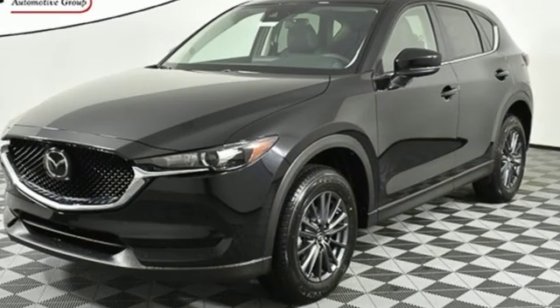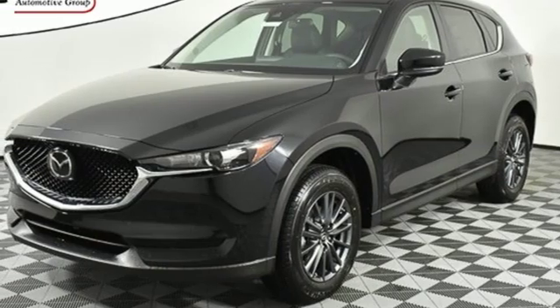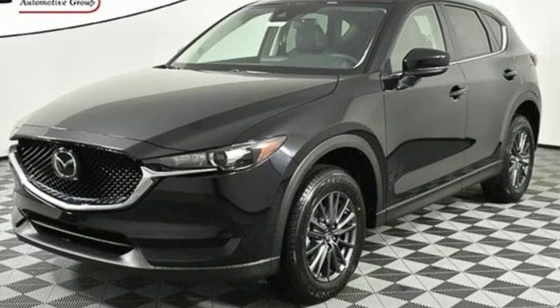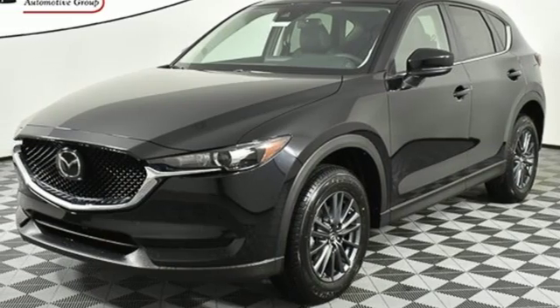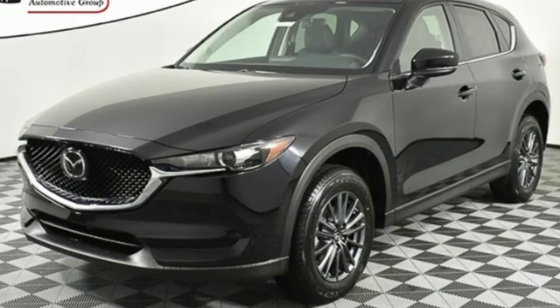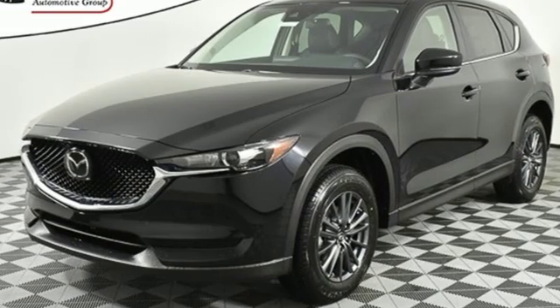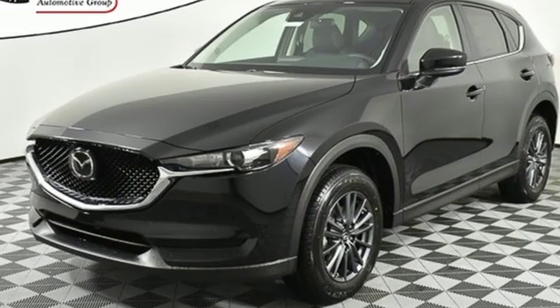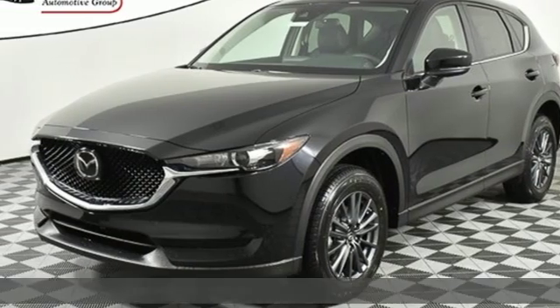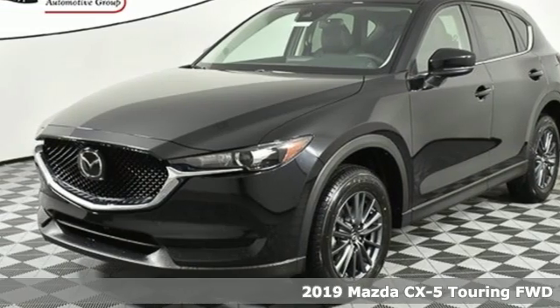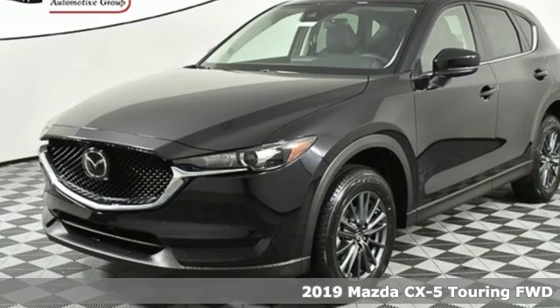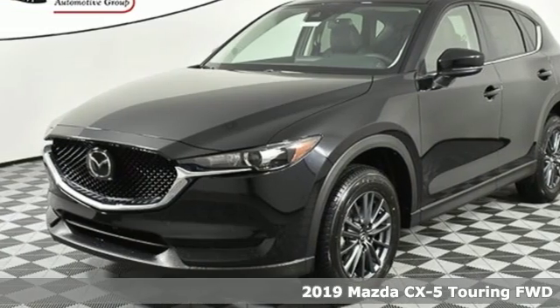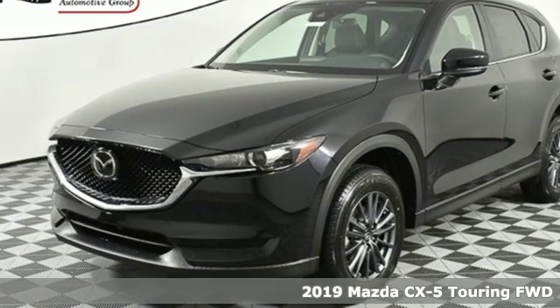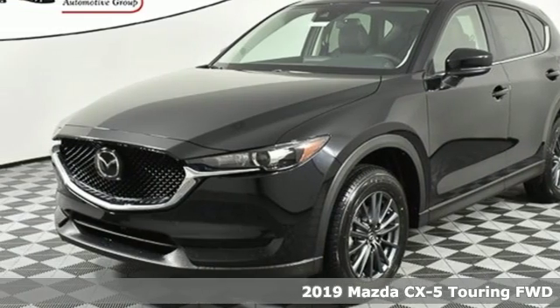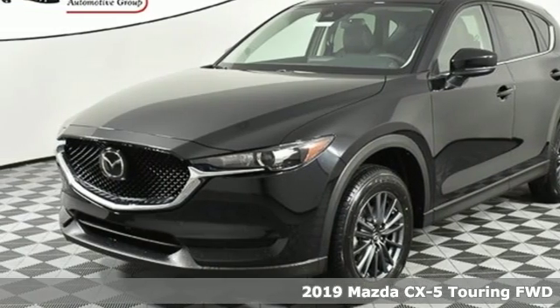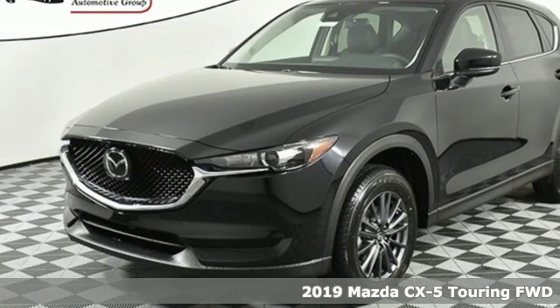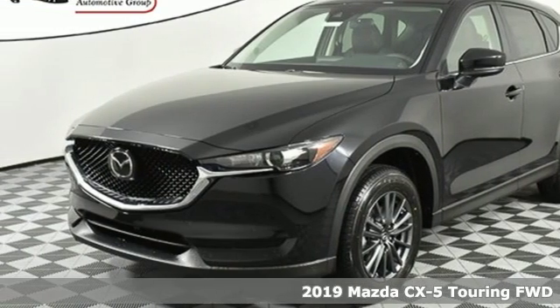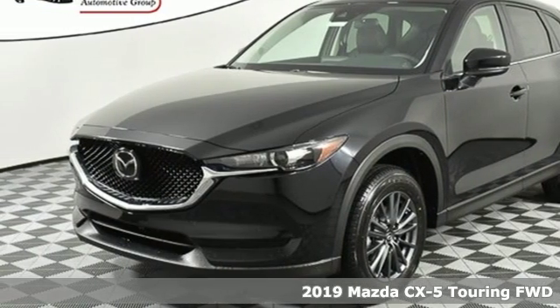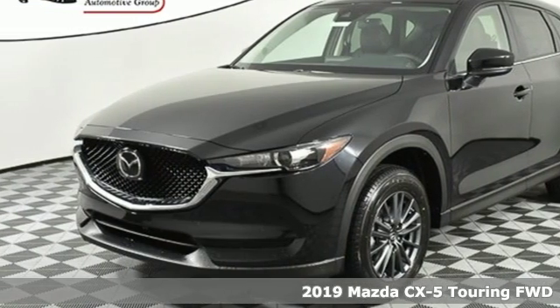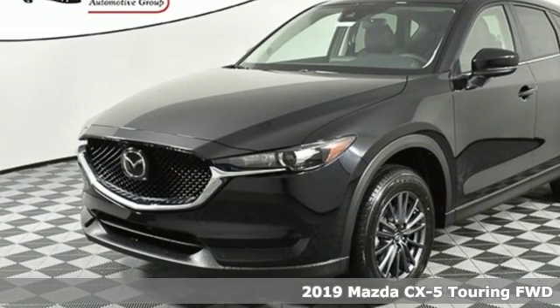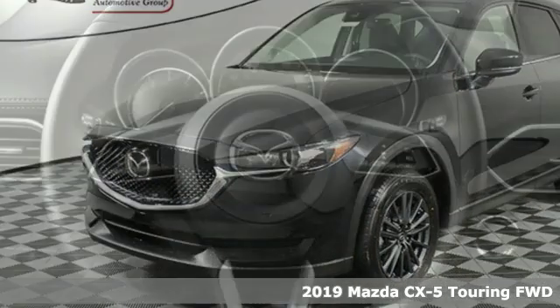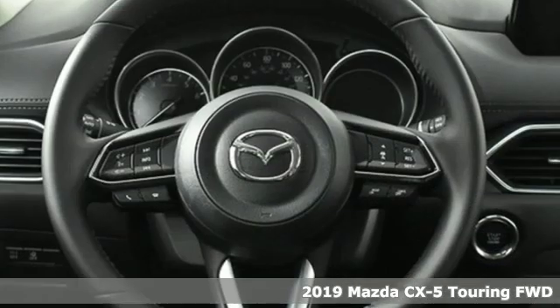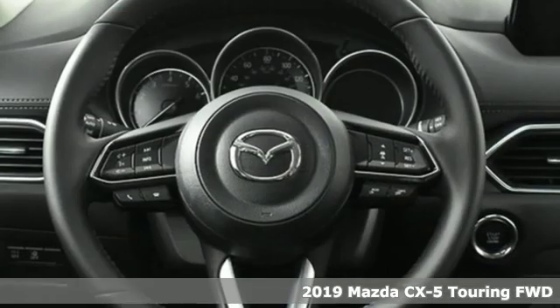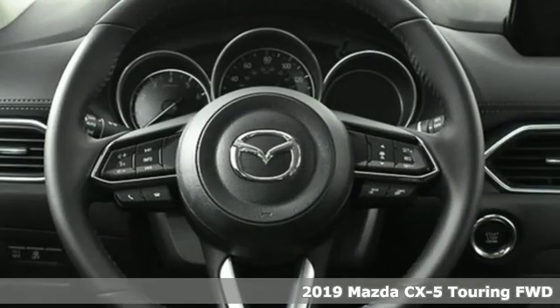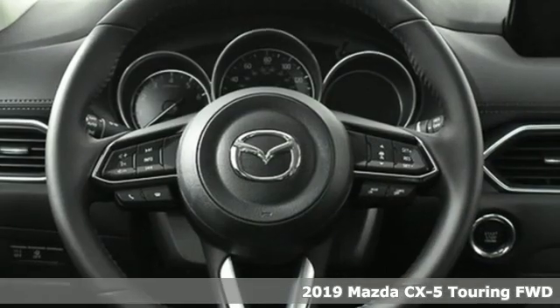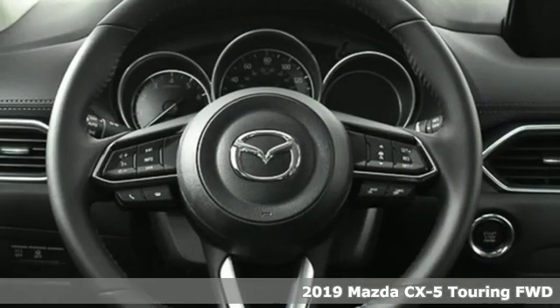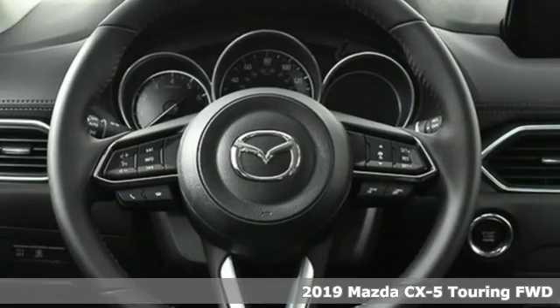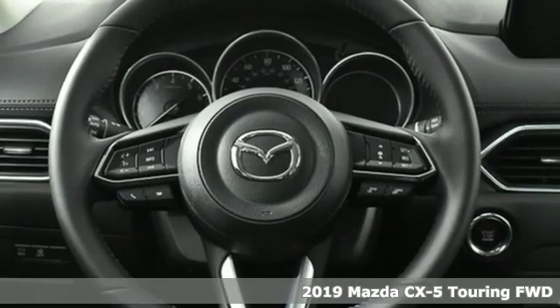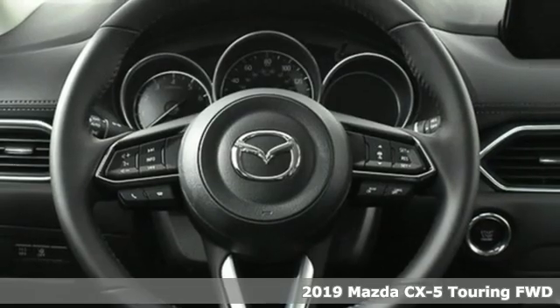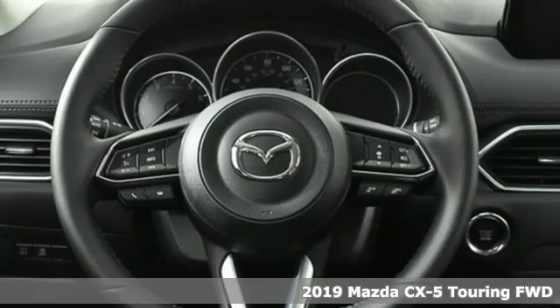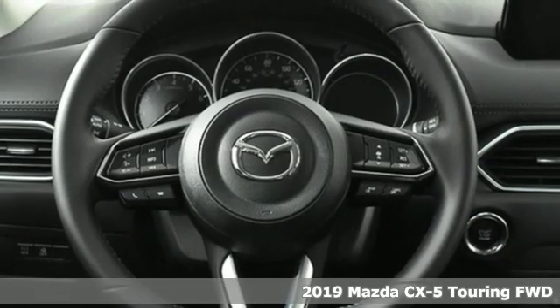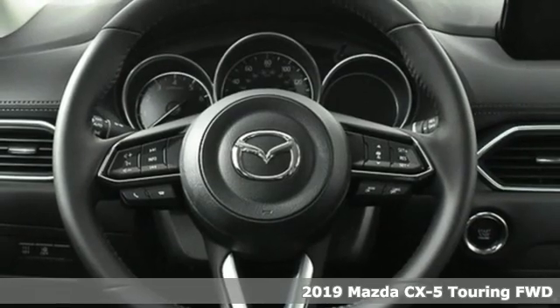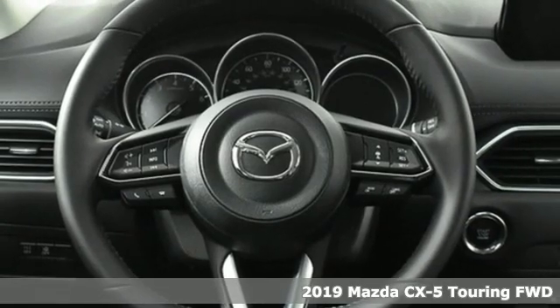Here's a new 2019 Mazda CX-5. With Mazda, driving's what matters most.